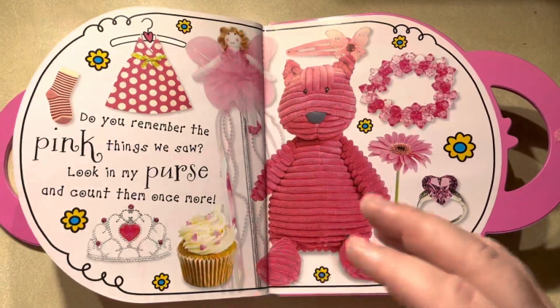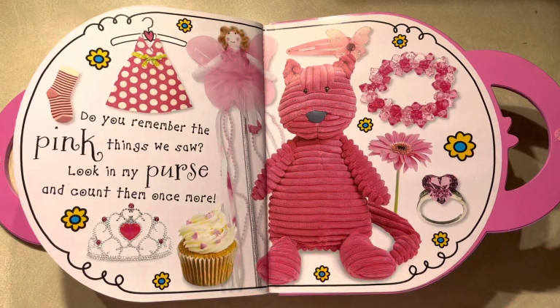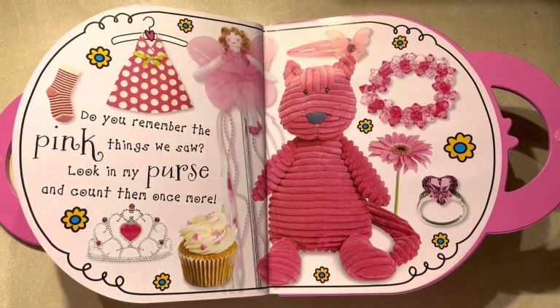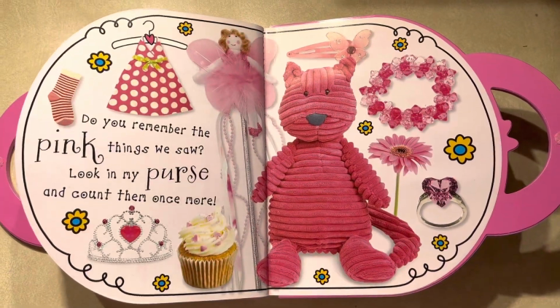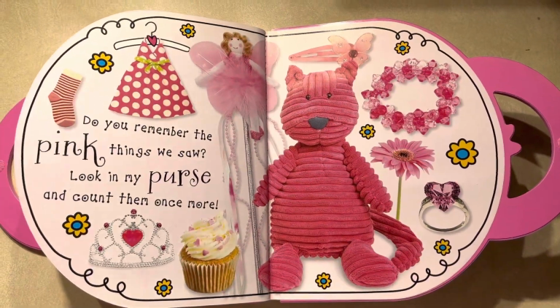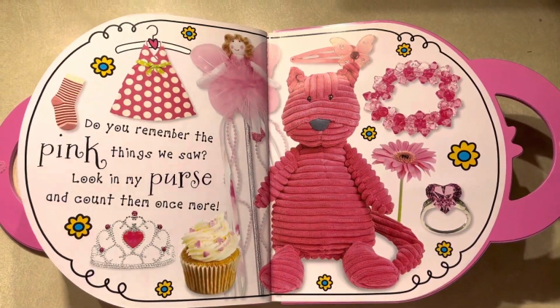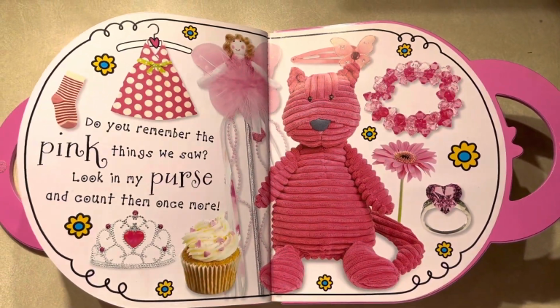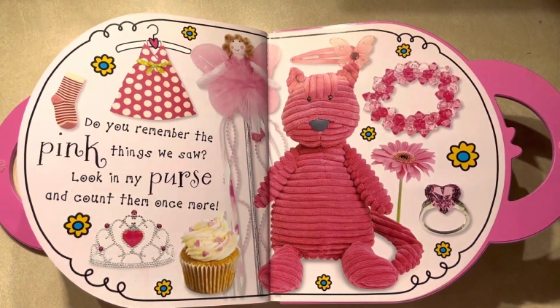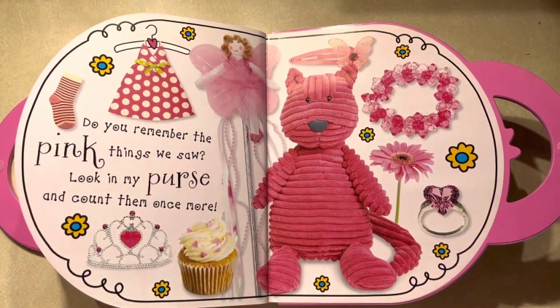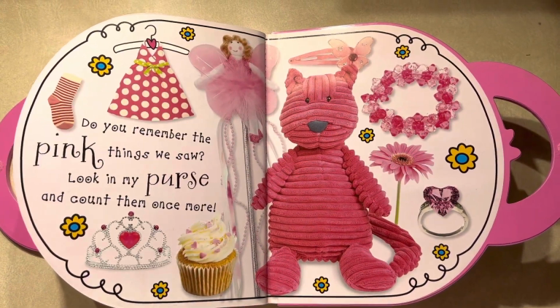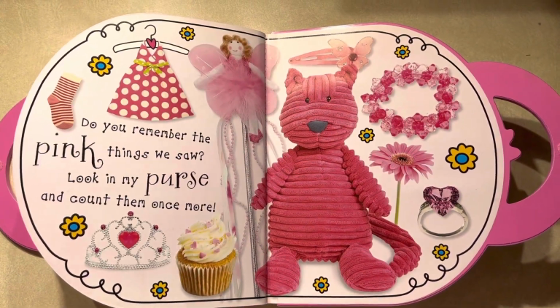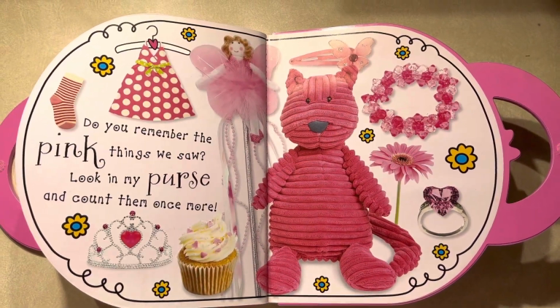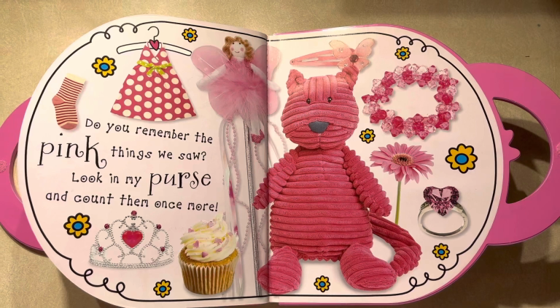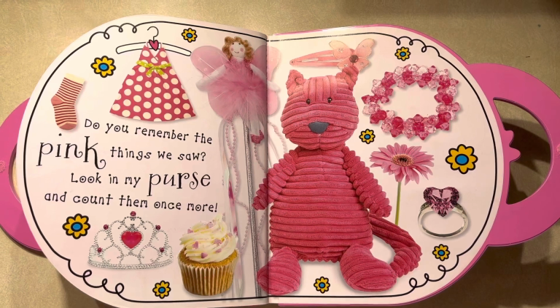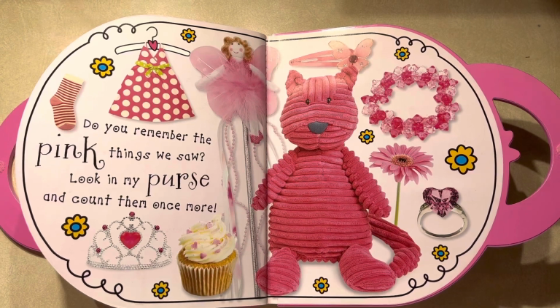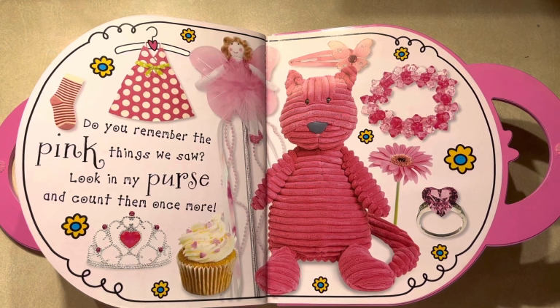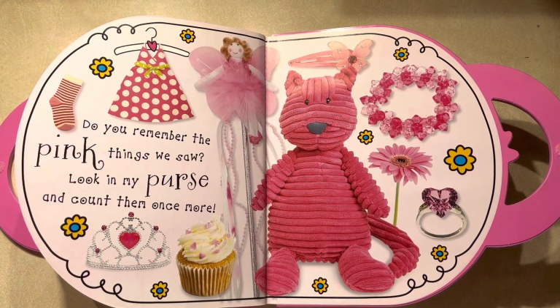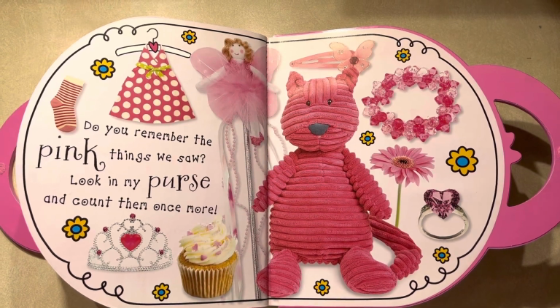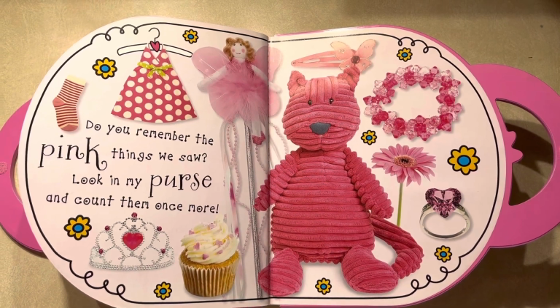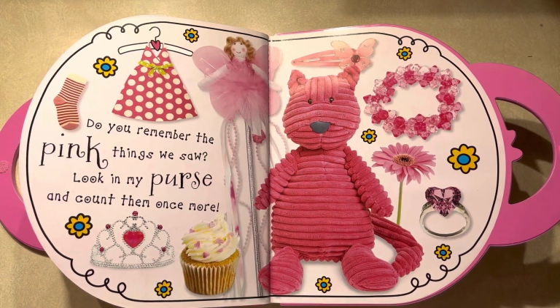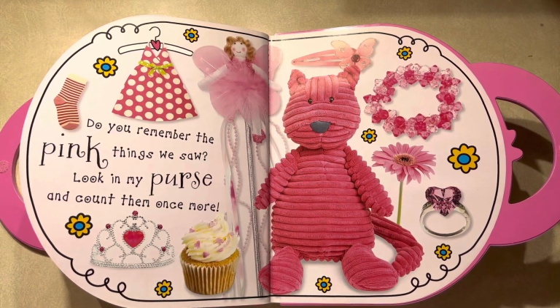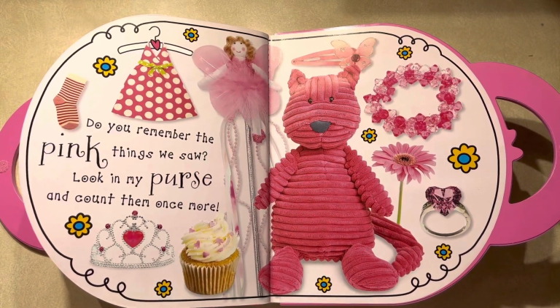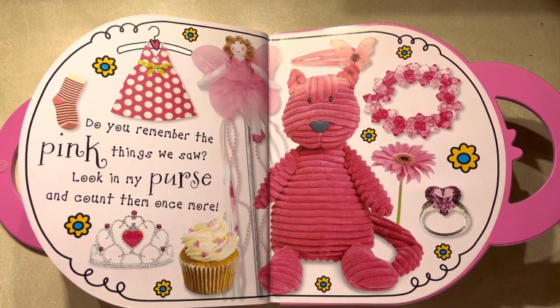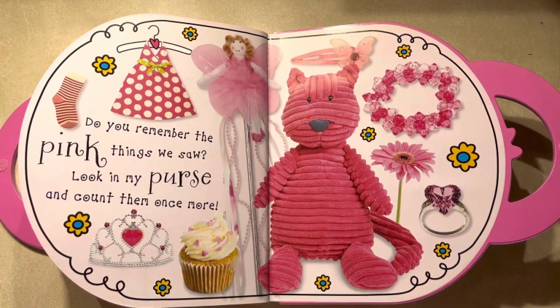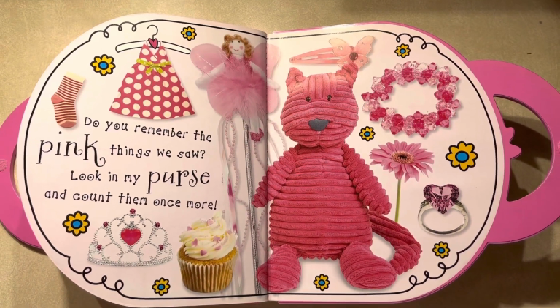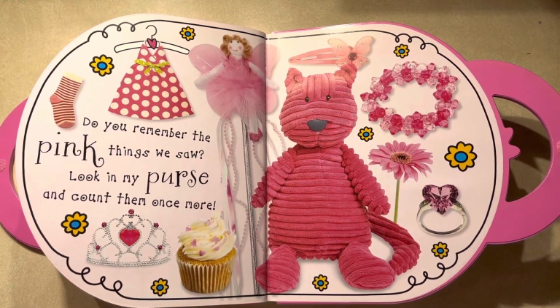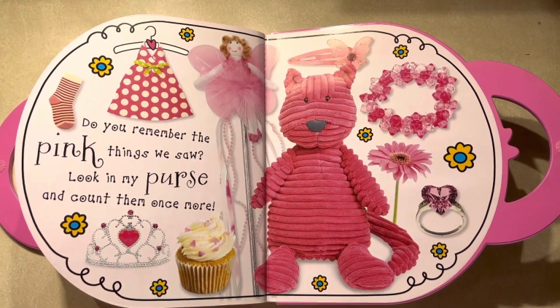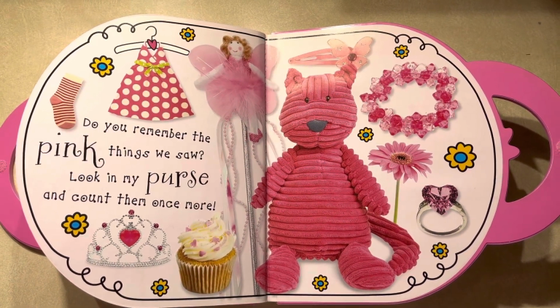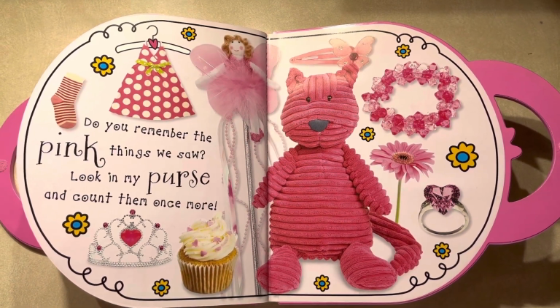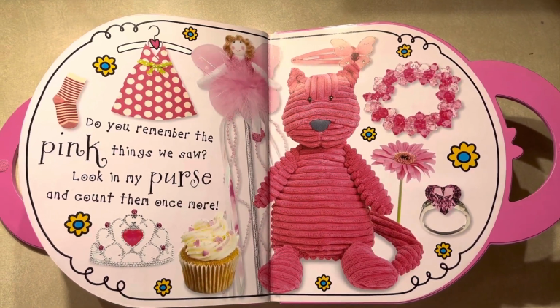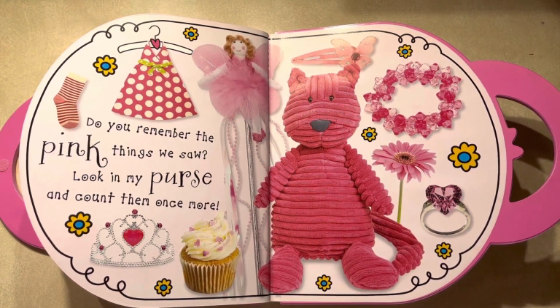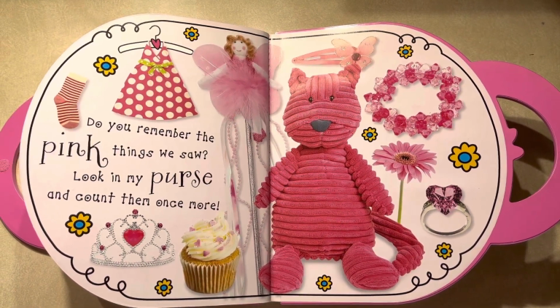Do you remember the pink things we saw? Look in my purse and count them once more.